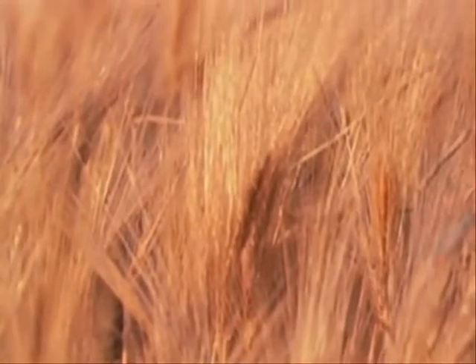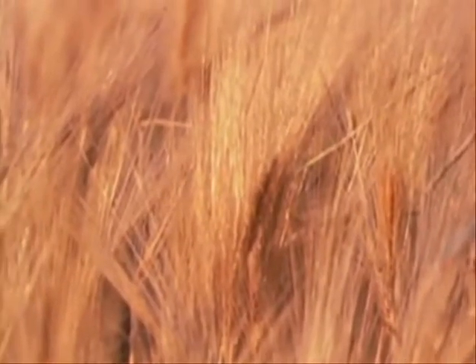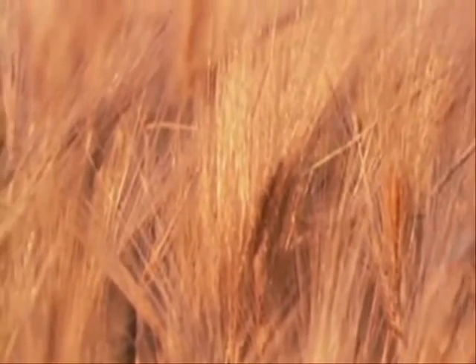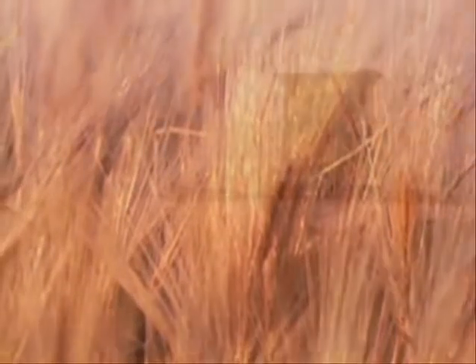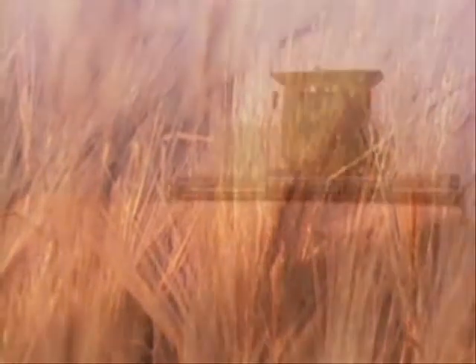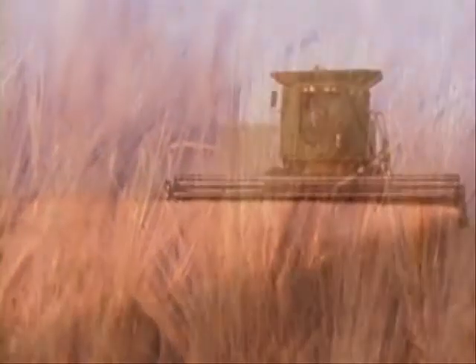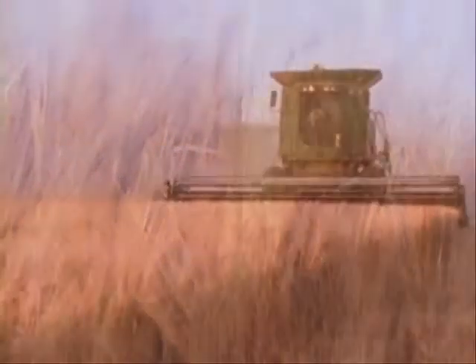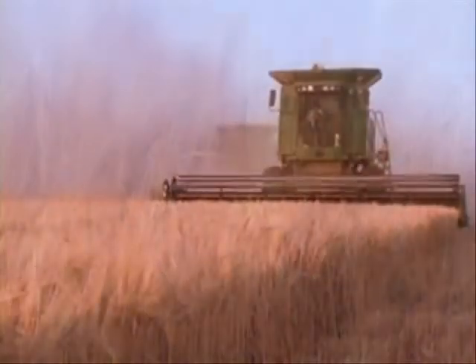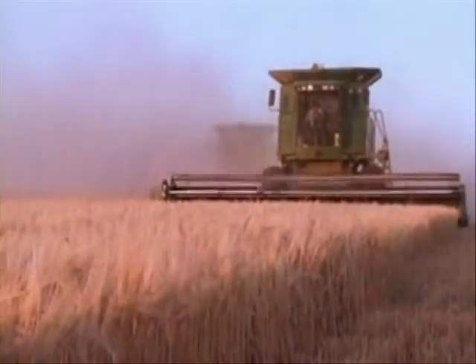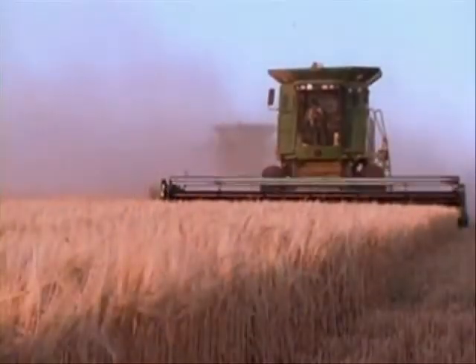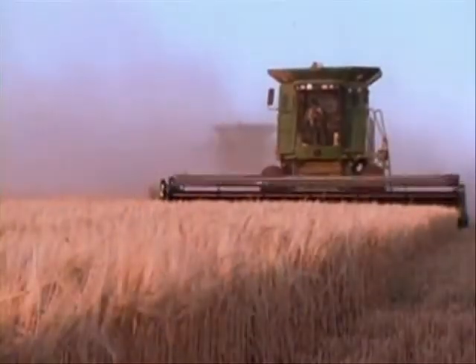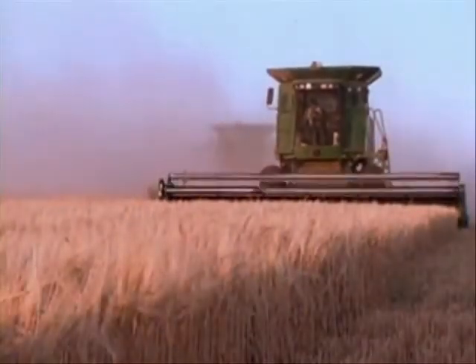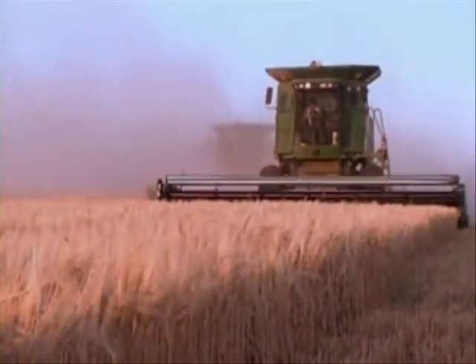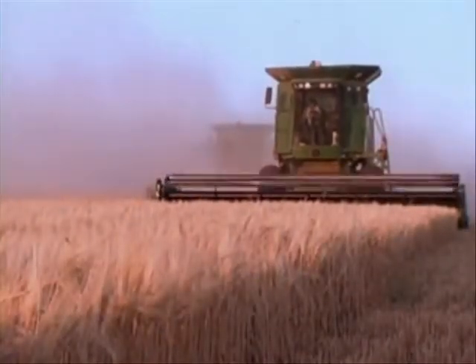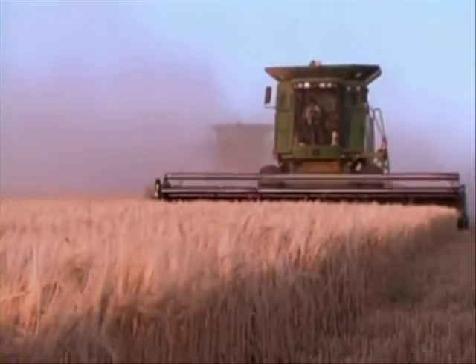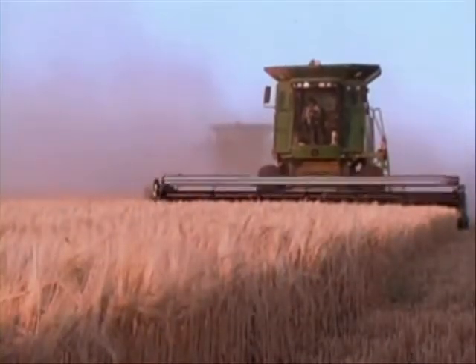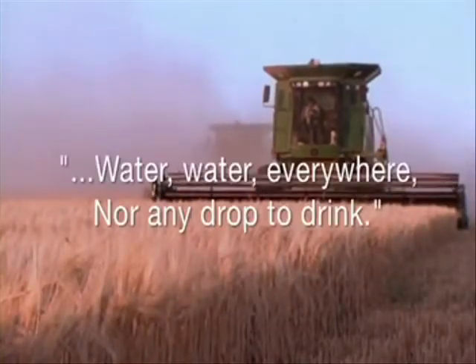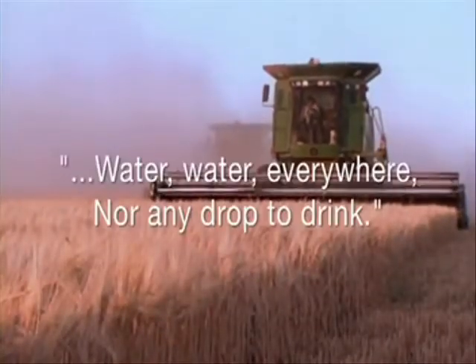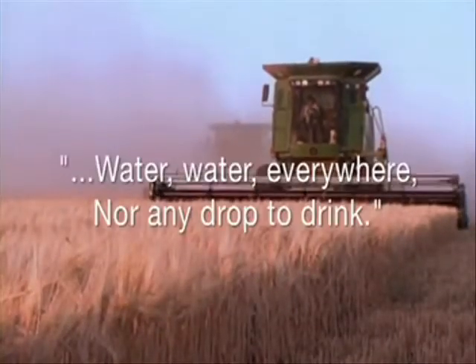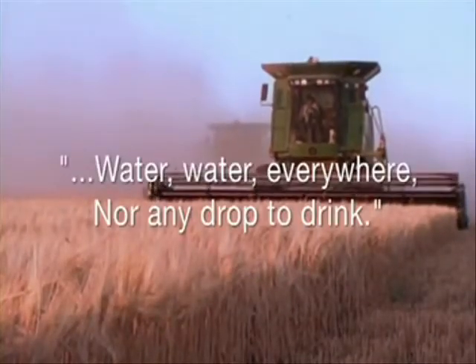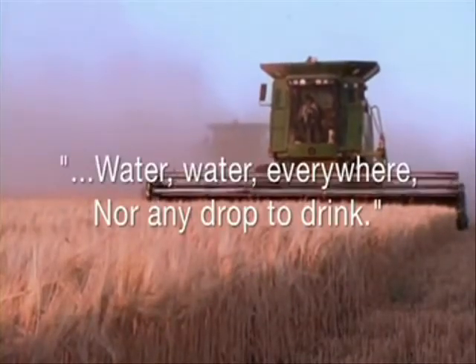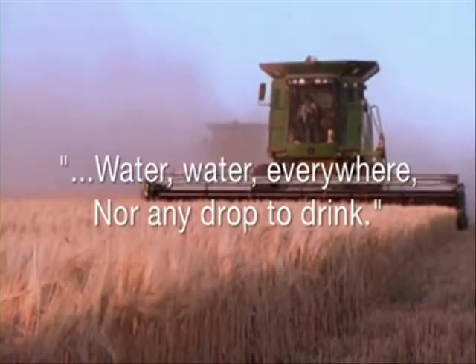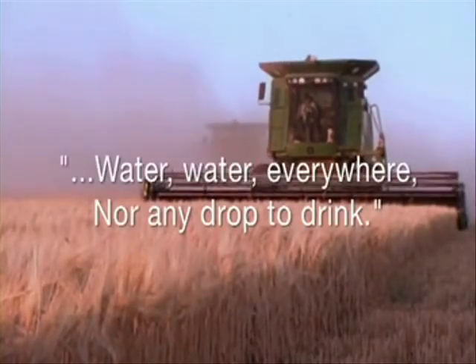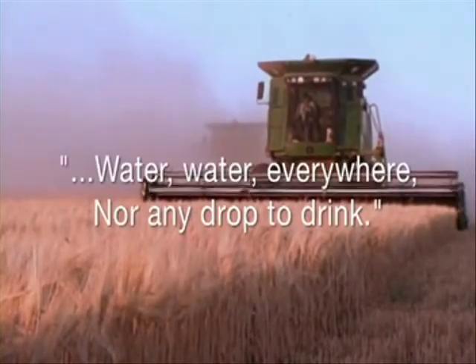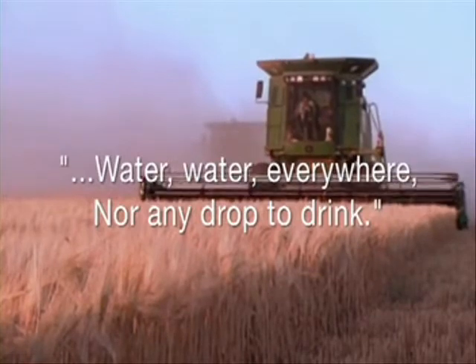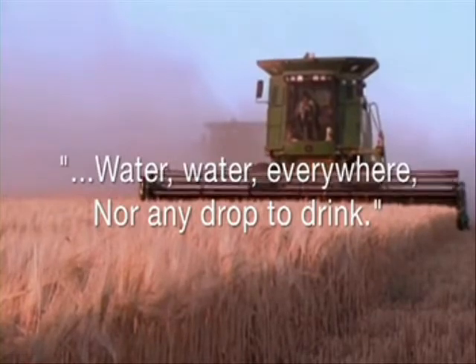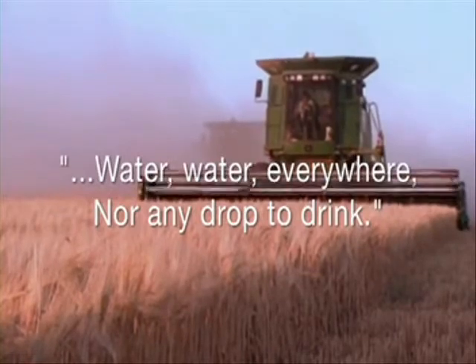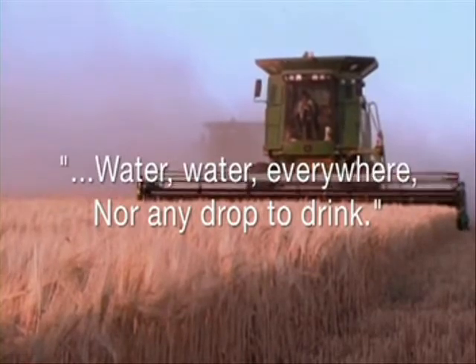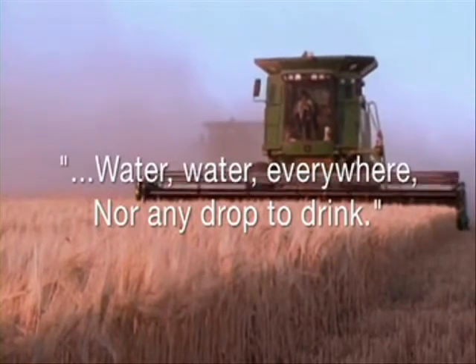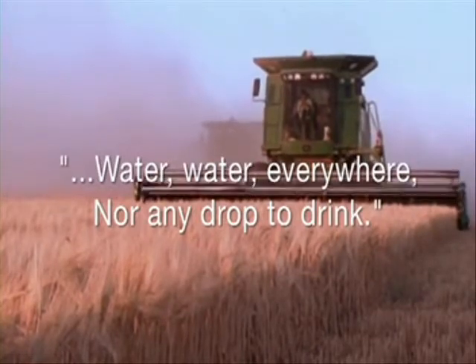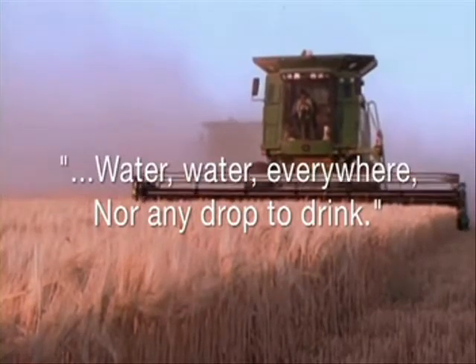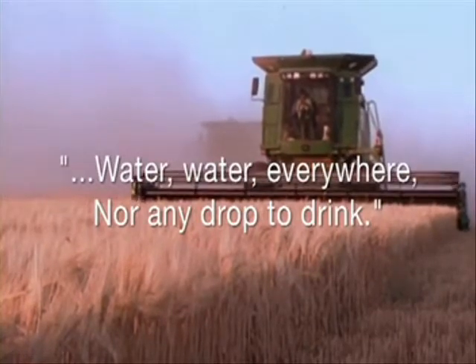So the immortal words of Coleridge ring true: water, water everywhere, nor any drop to drink.